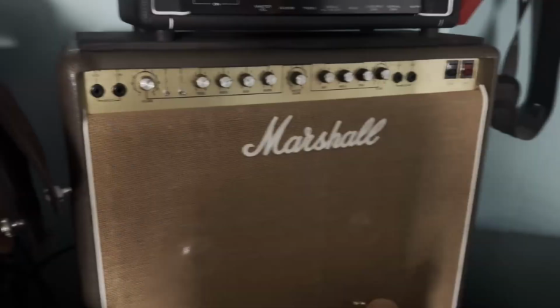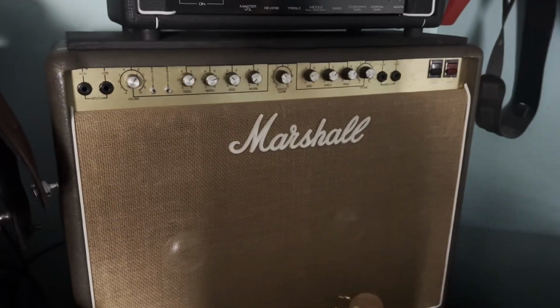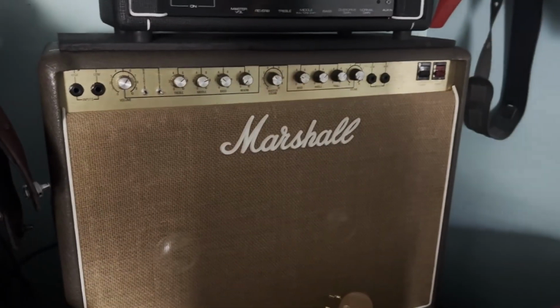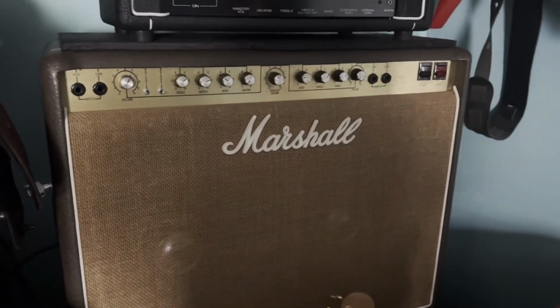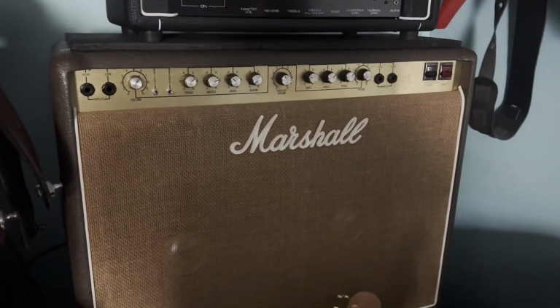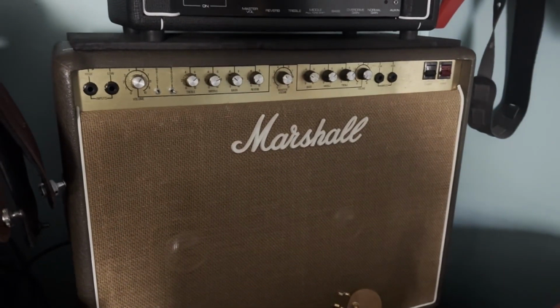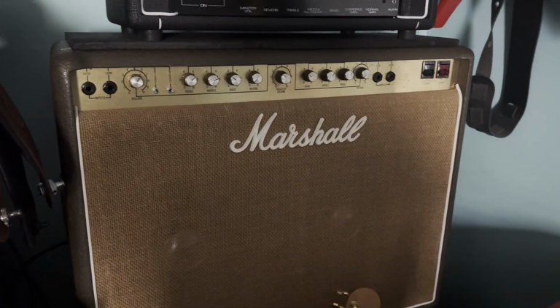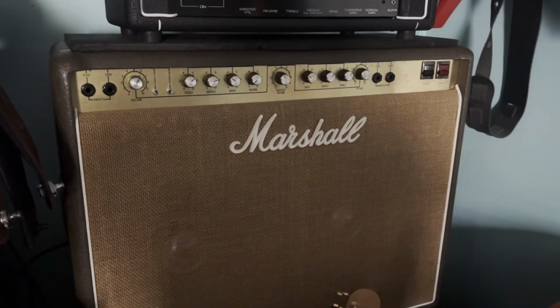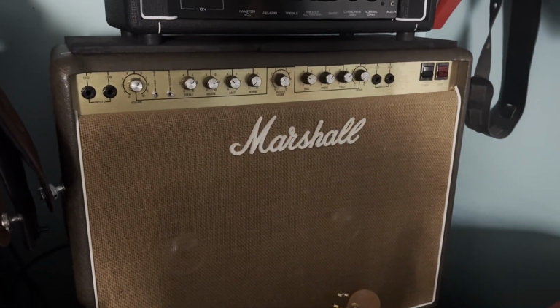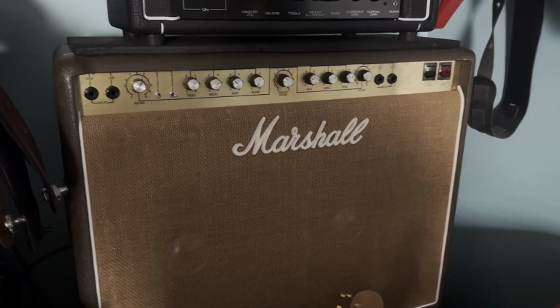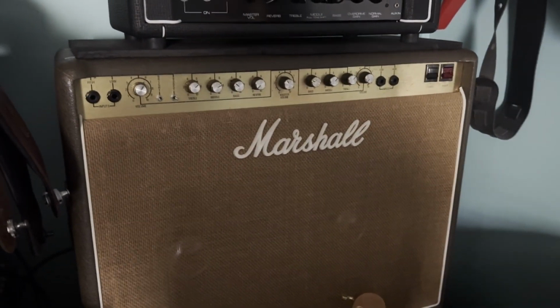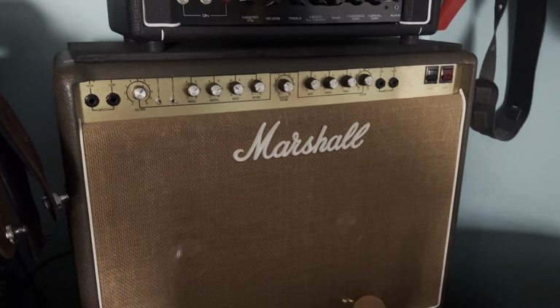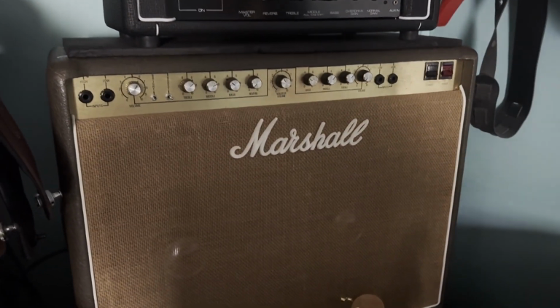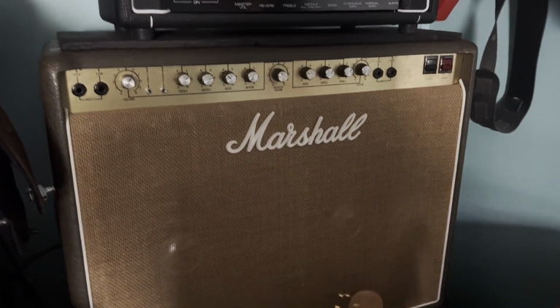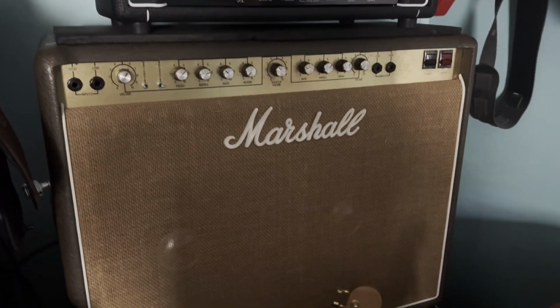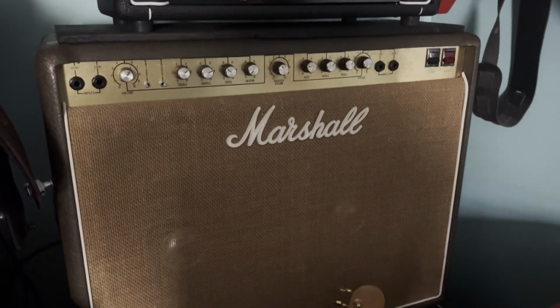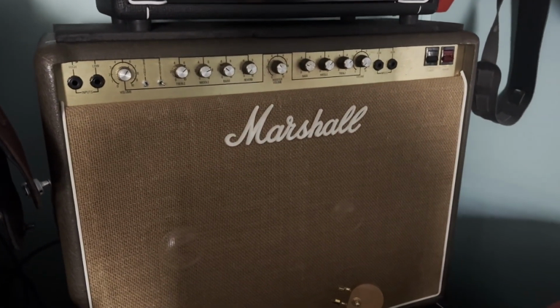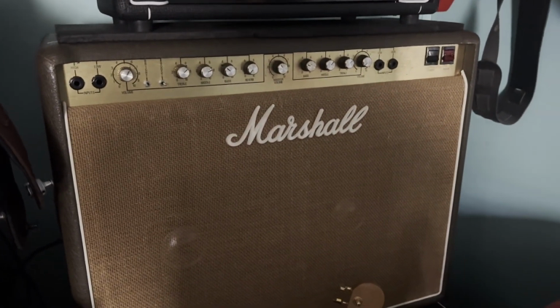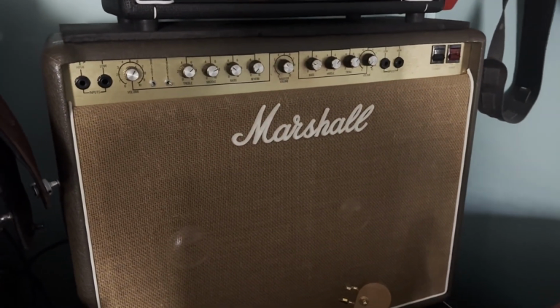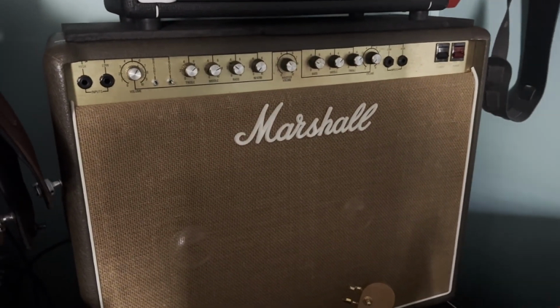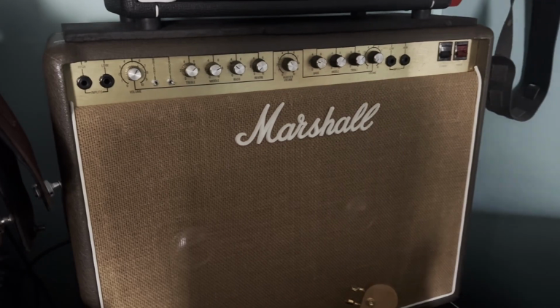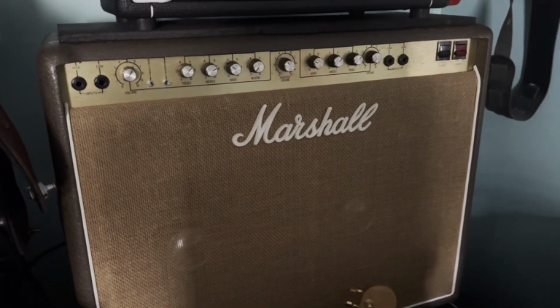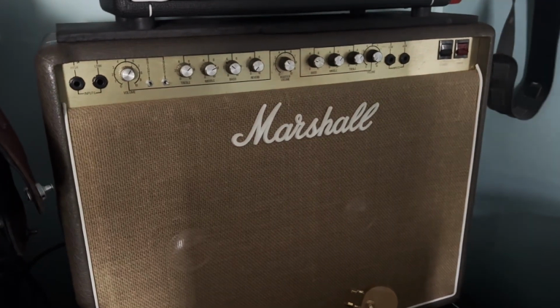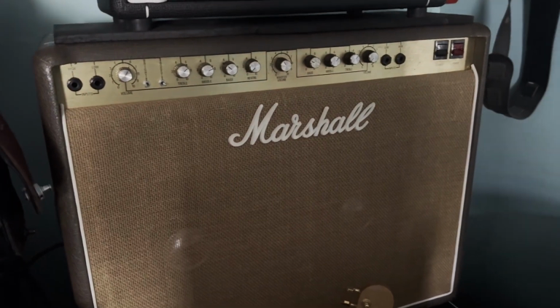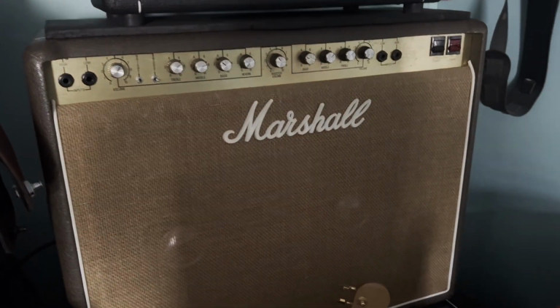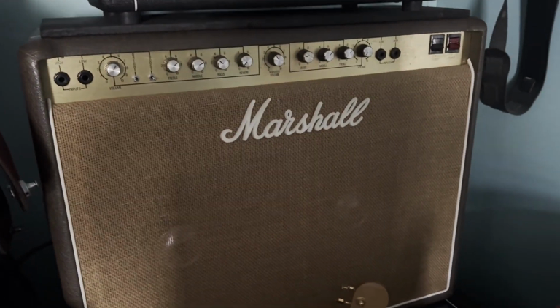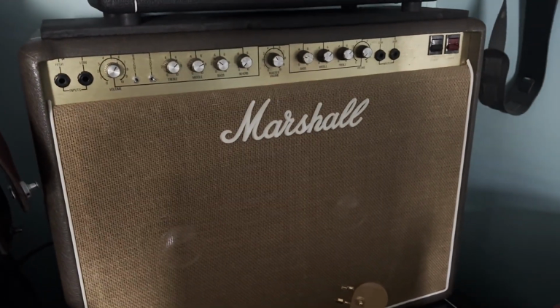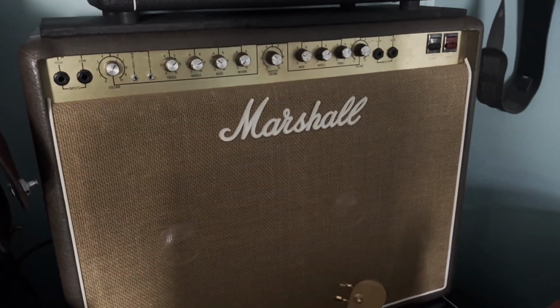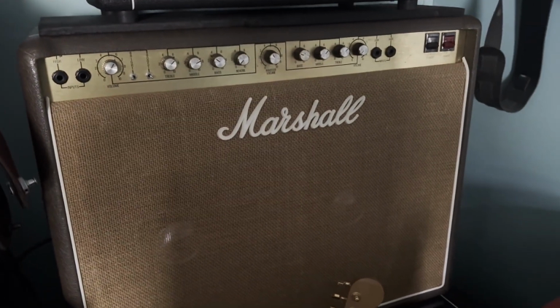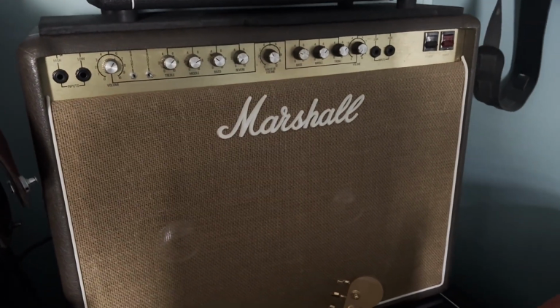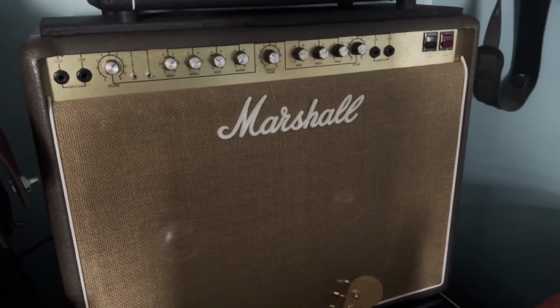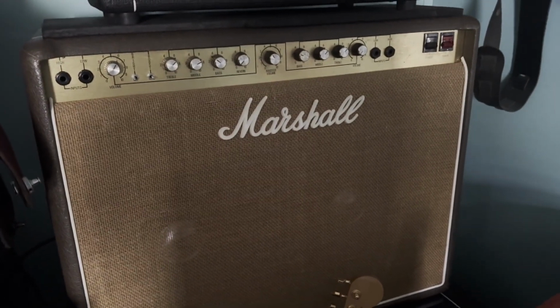Like I said, I'm tinkering around — they may not be the greatest captures, but I'm just trying to get a hang of this Tonex thing.